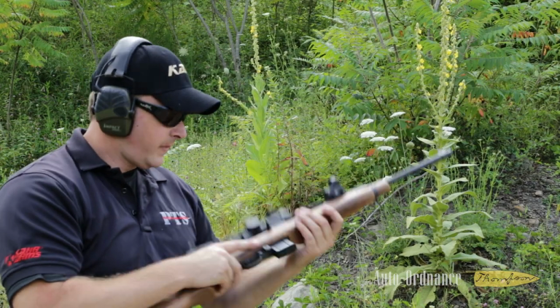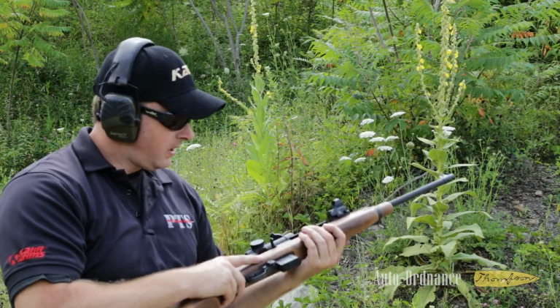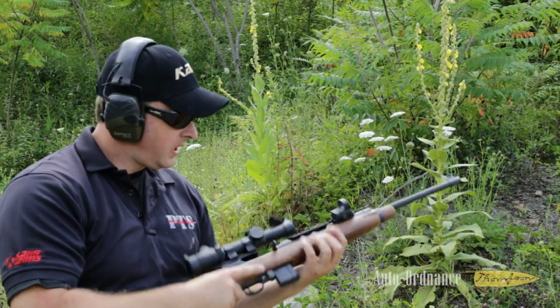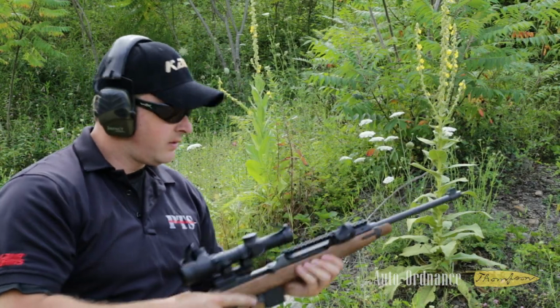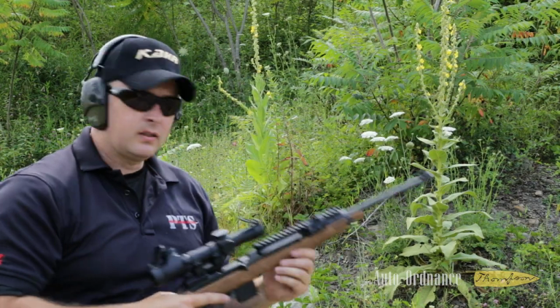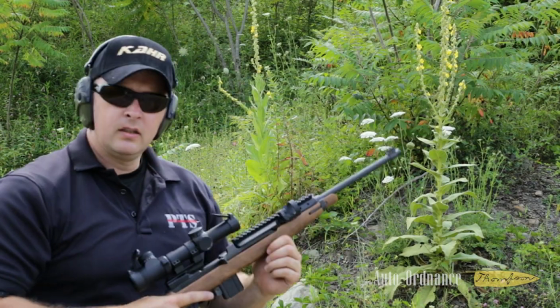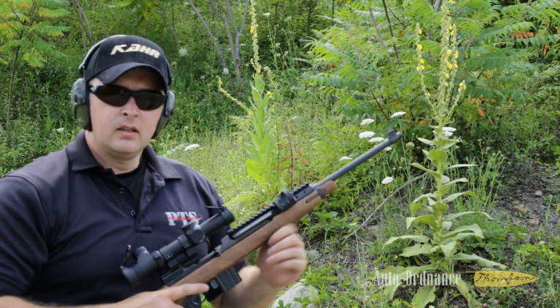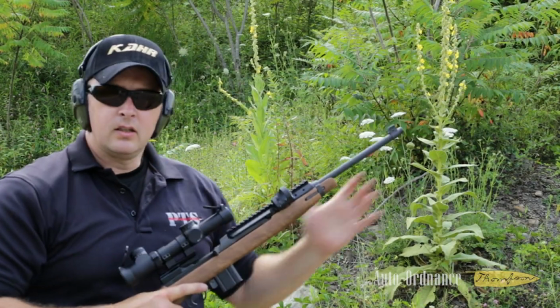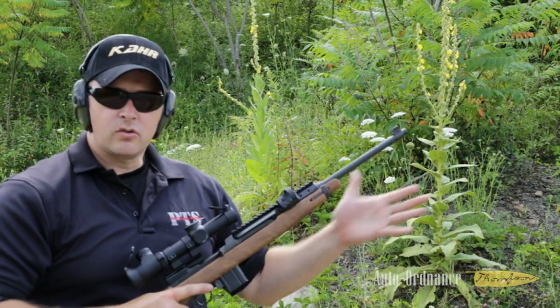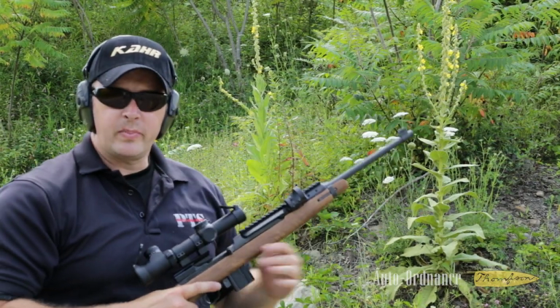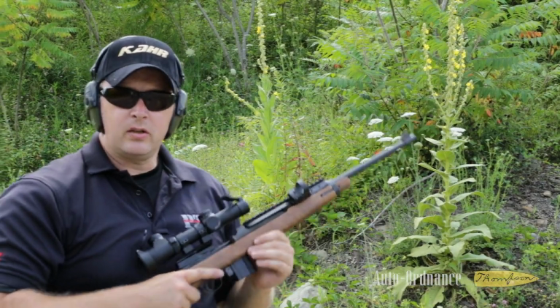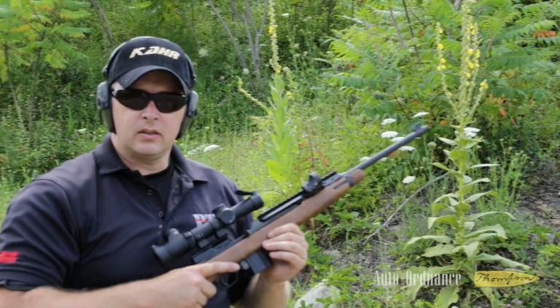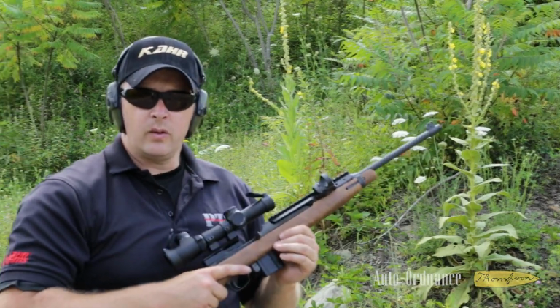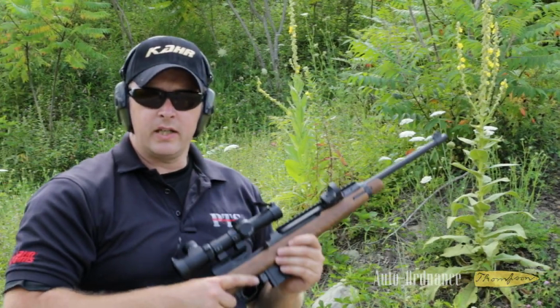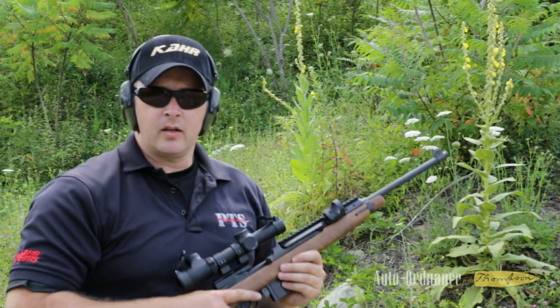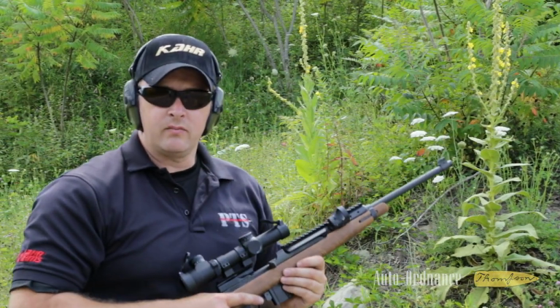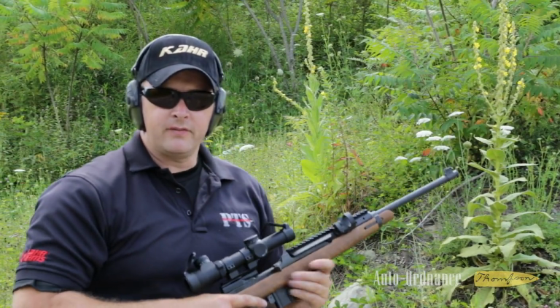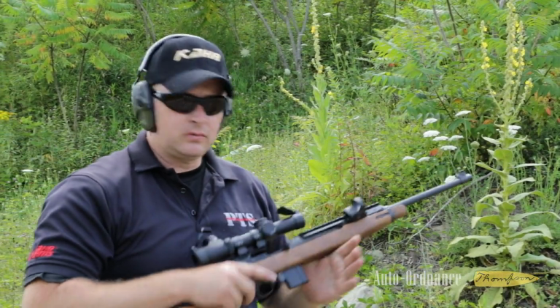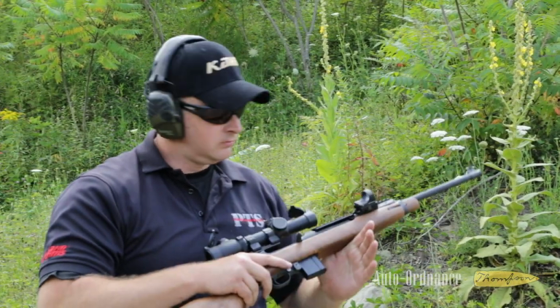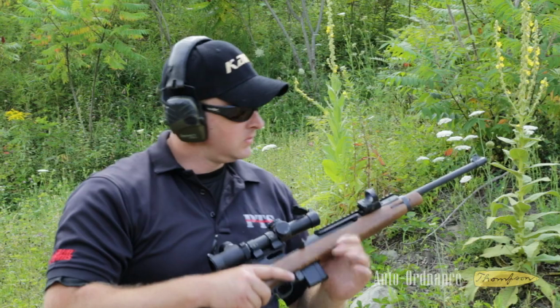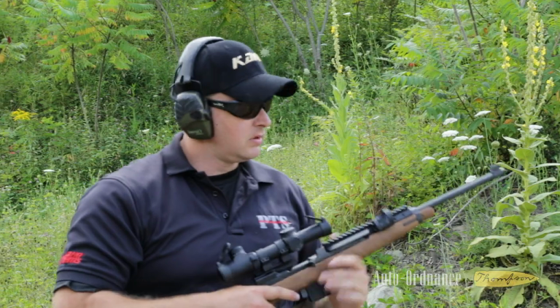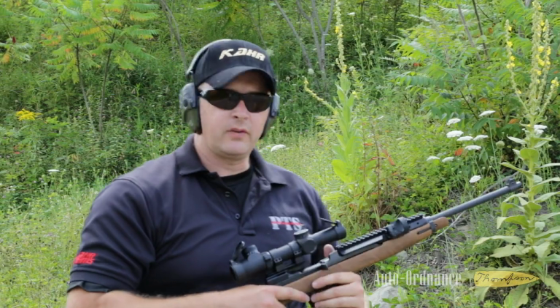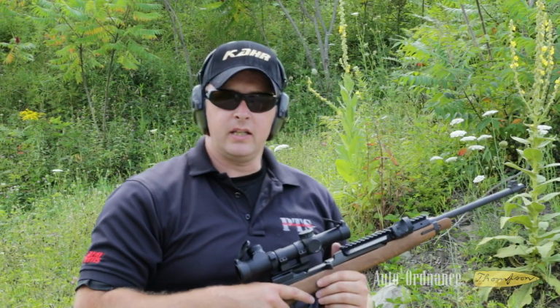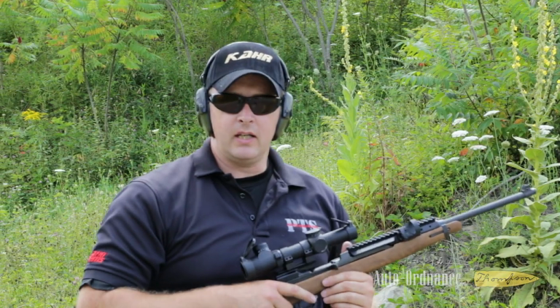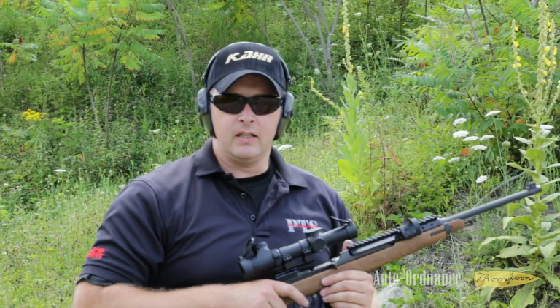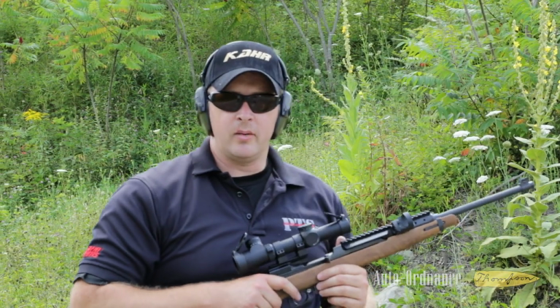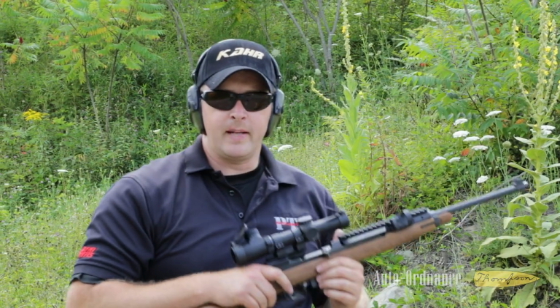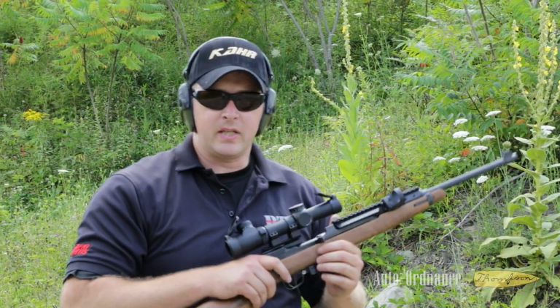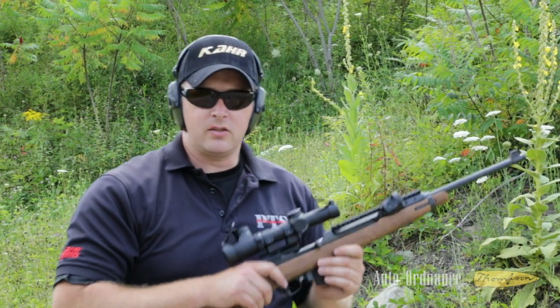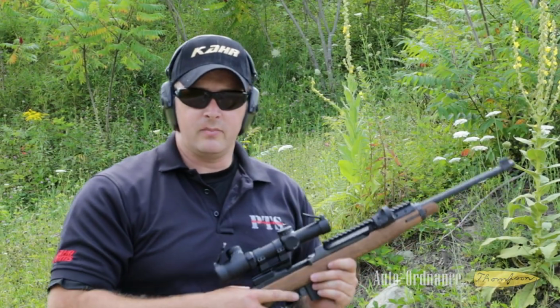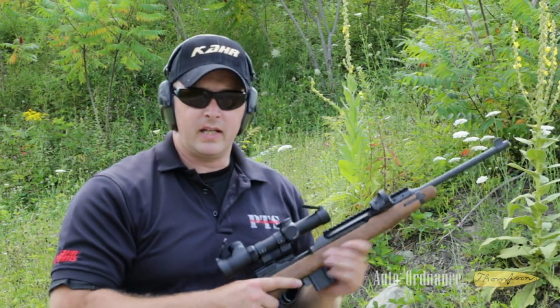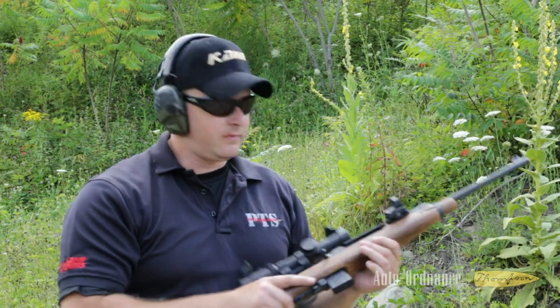There you have it — short barrel, lightweight carbine rifle, good for any carbine application you might have.